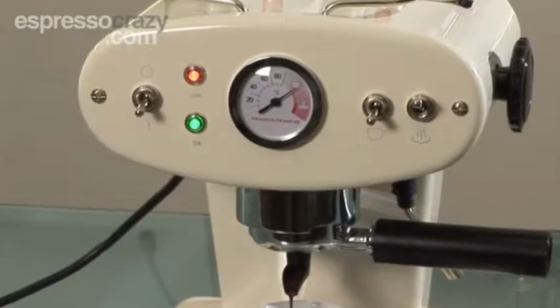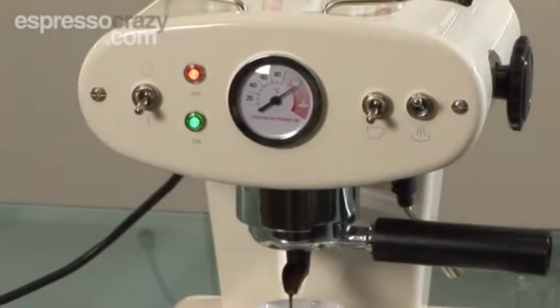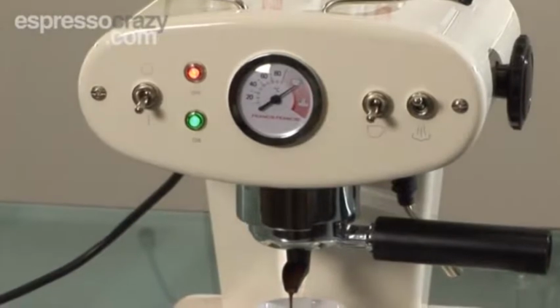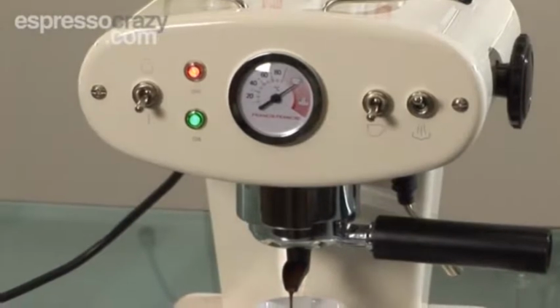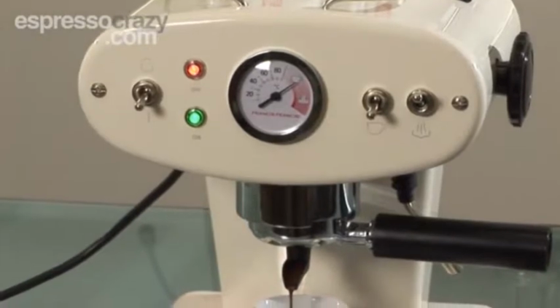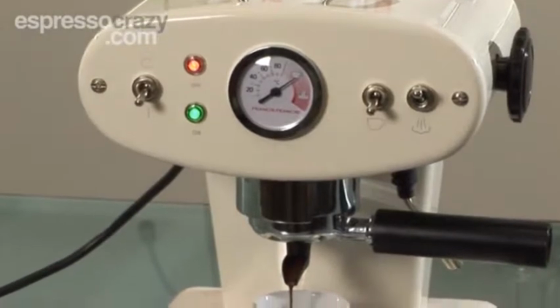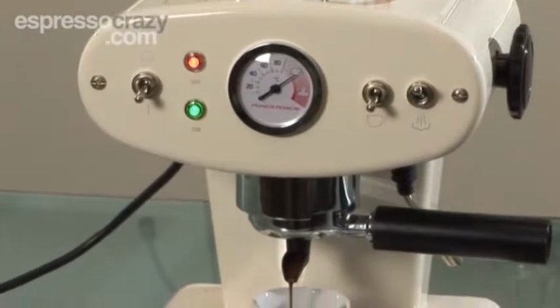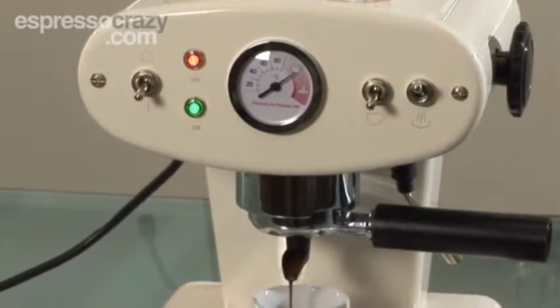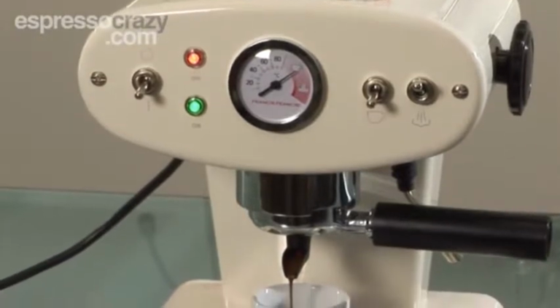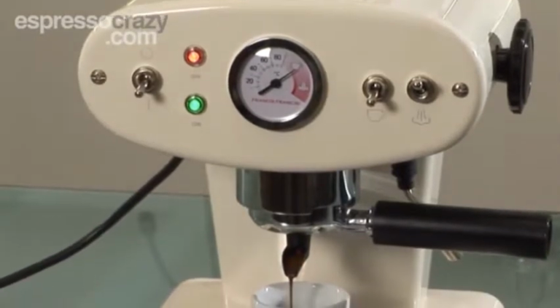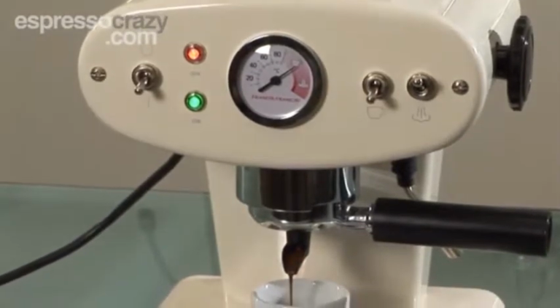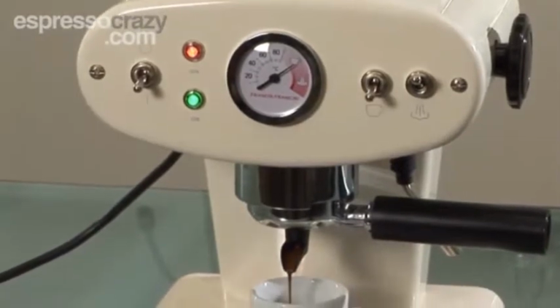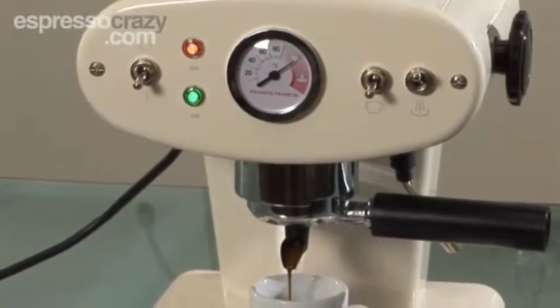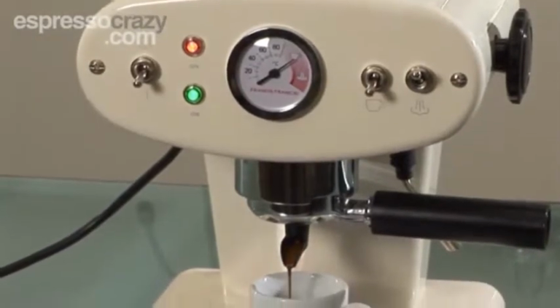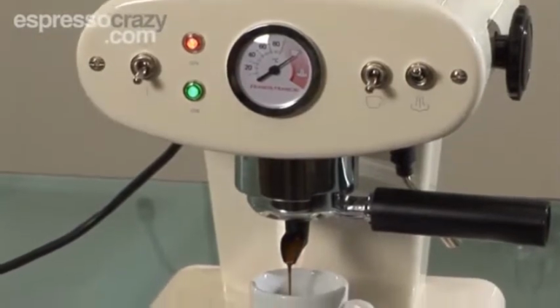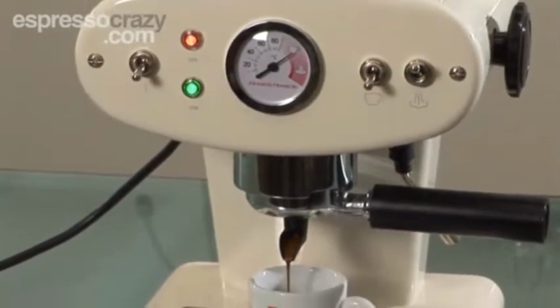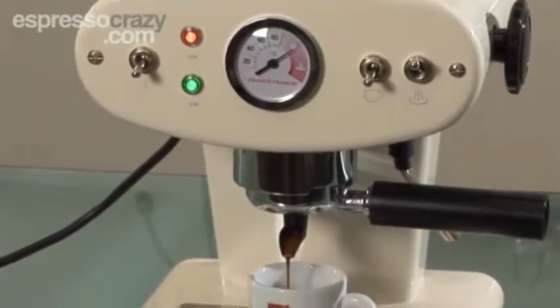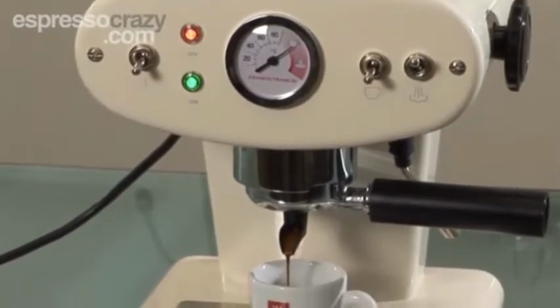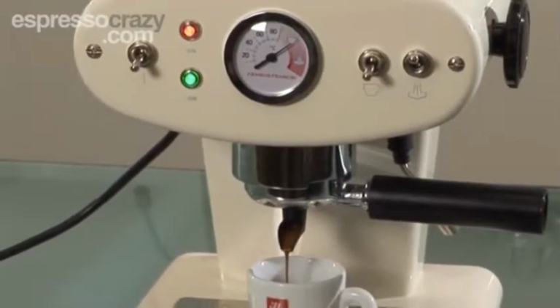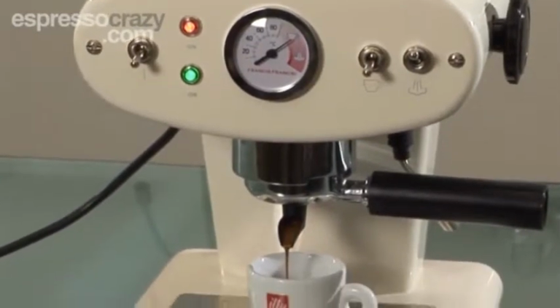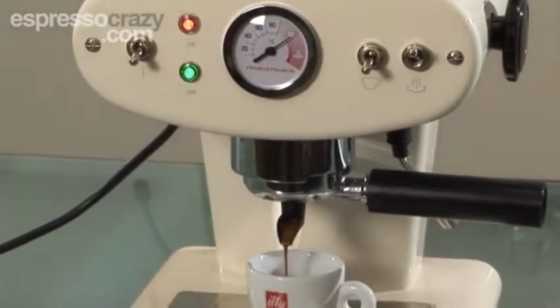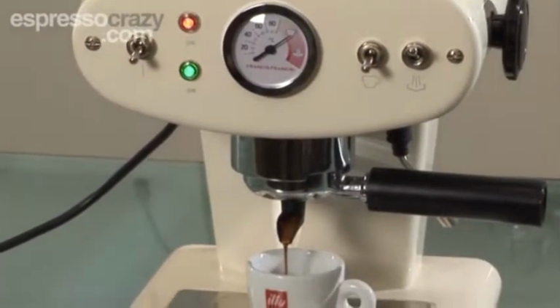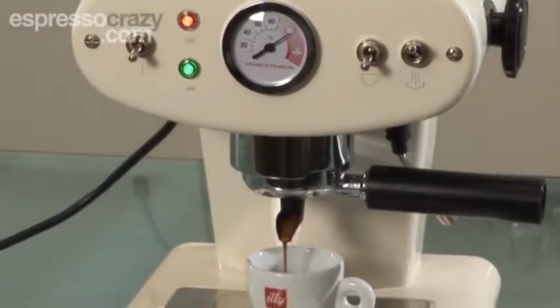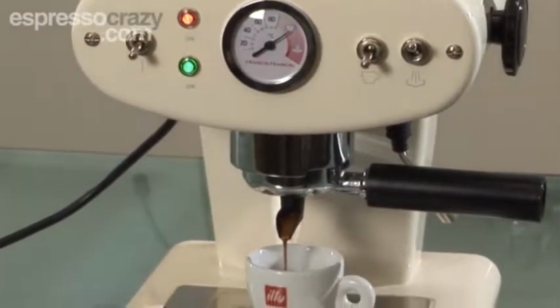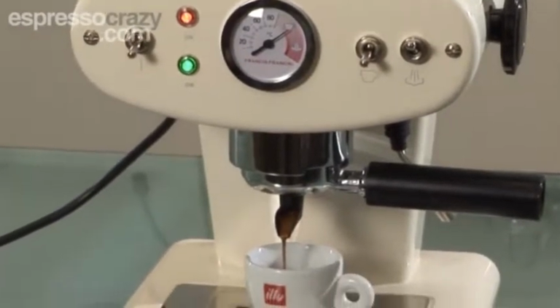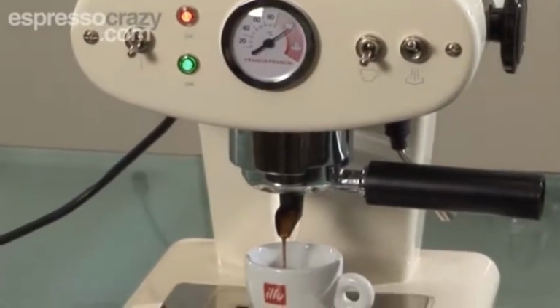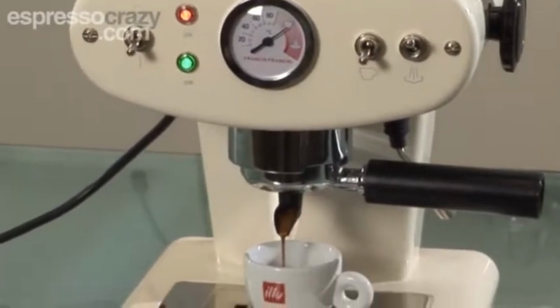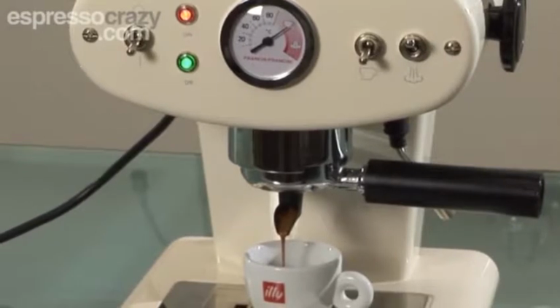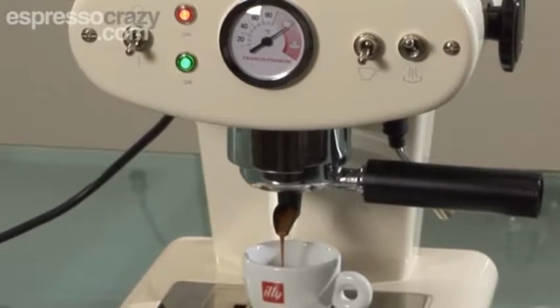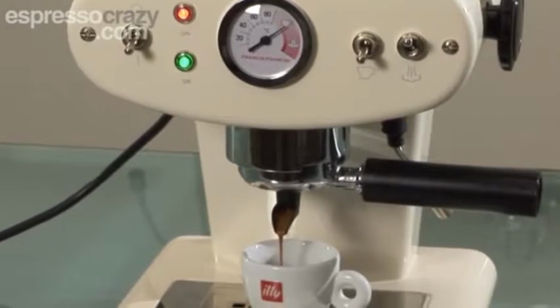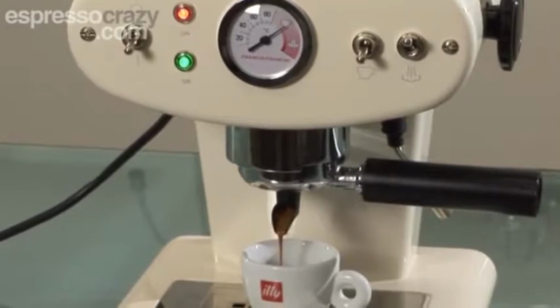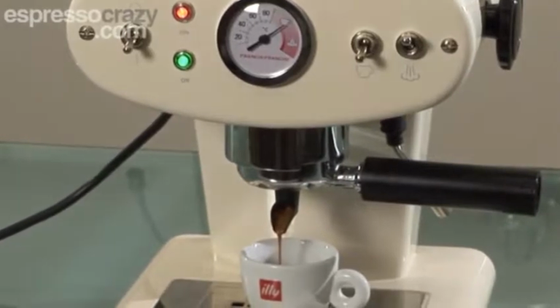This is with a single handle. Of course, with a double handle, you'd have two shots of coffee.